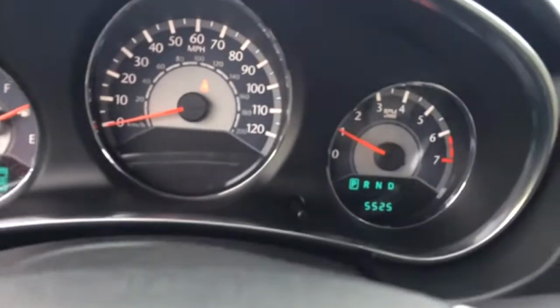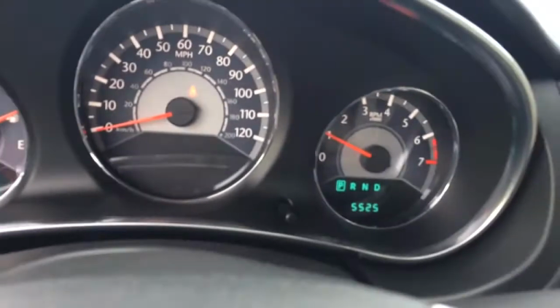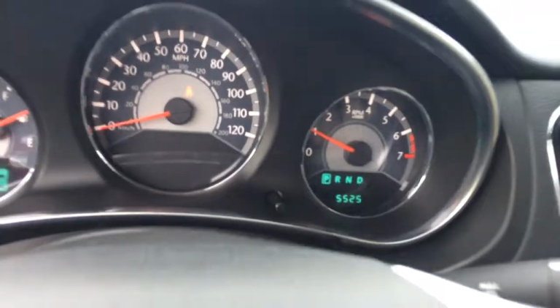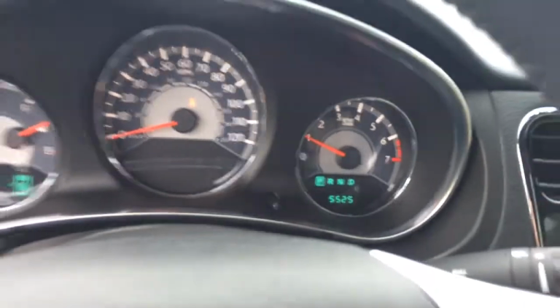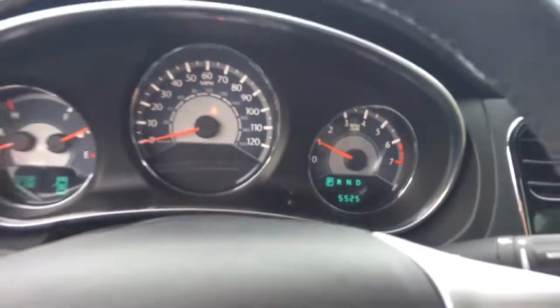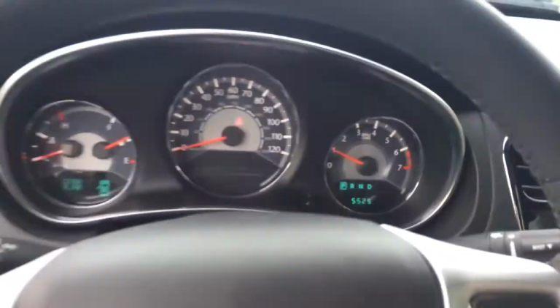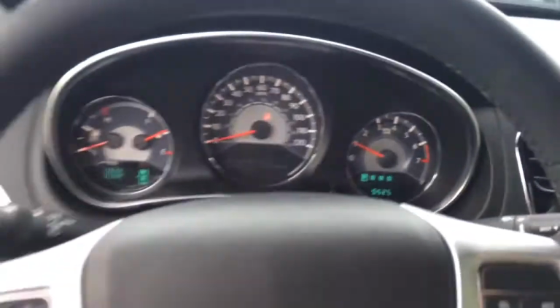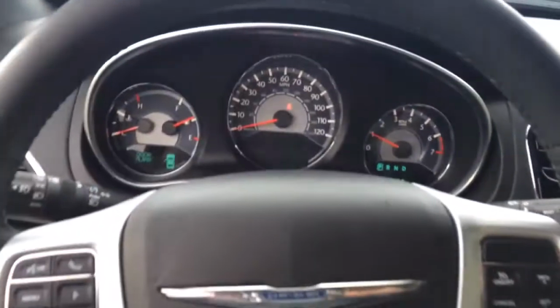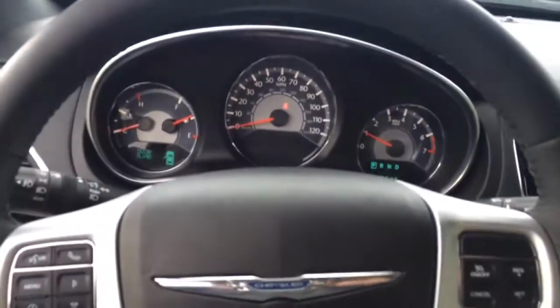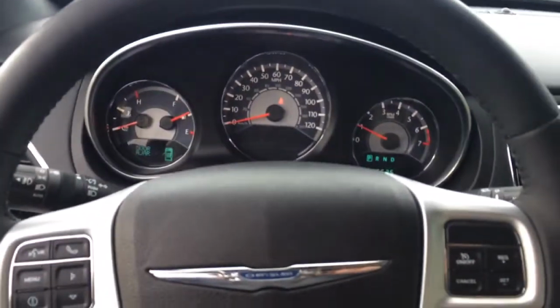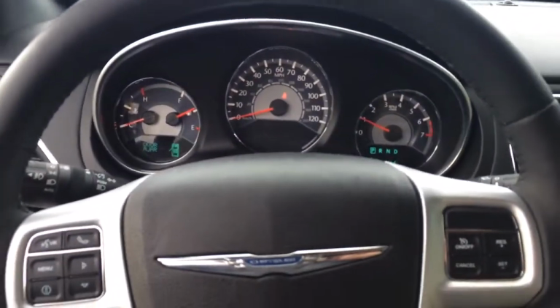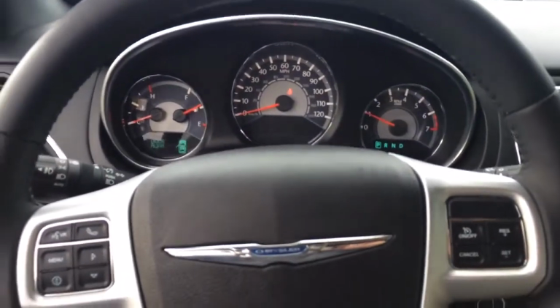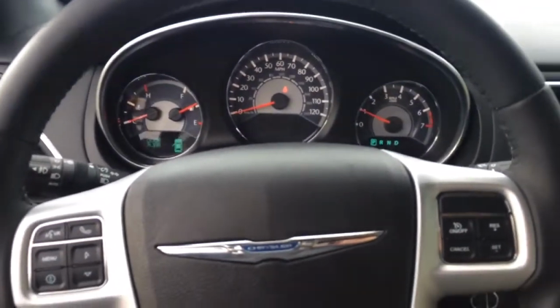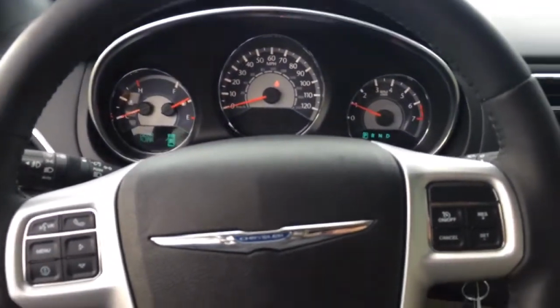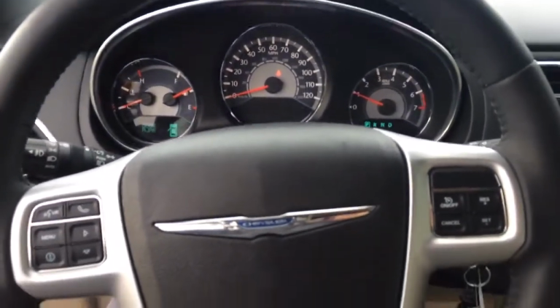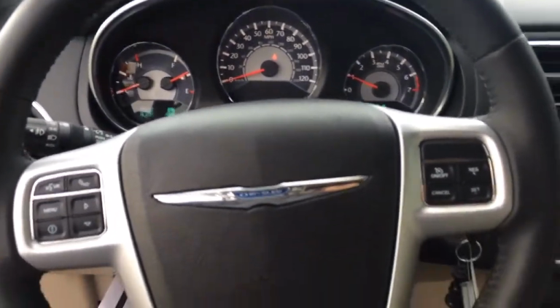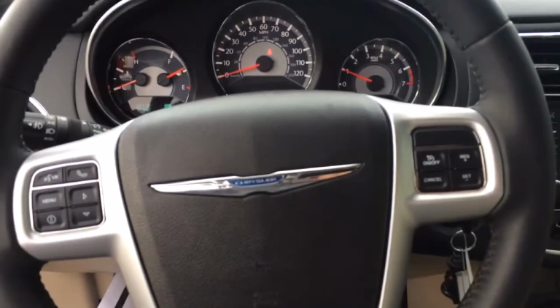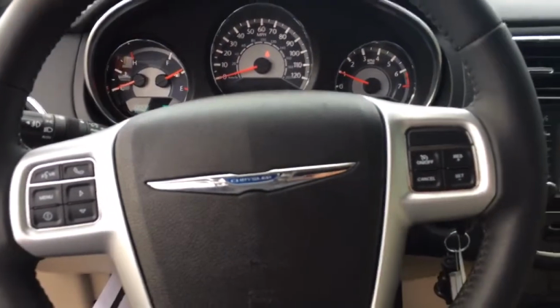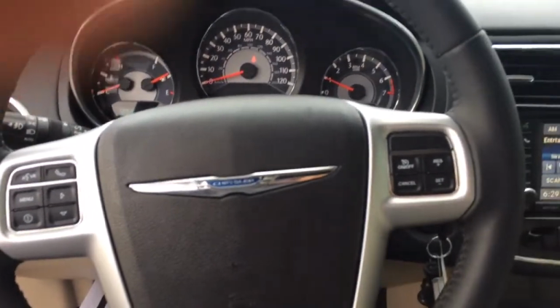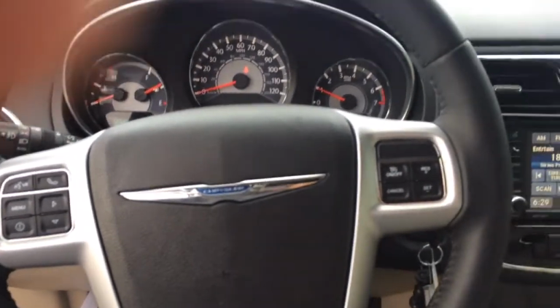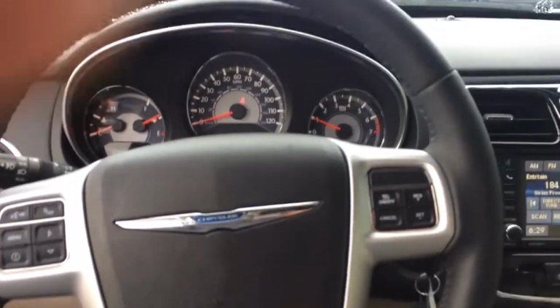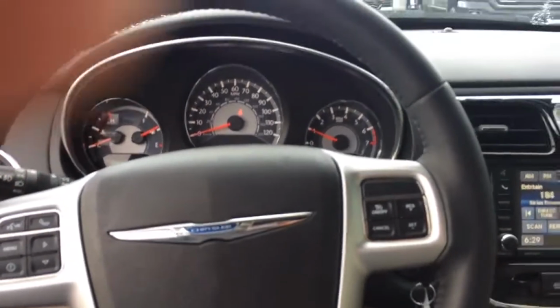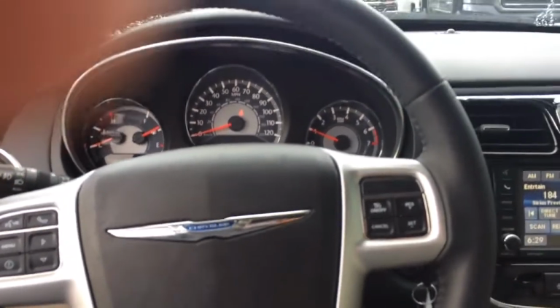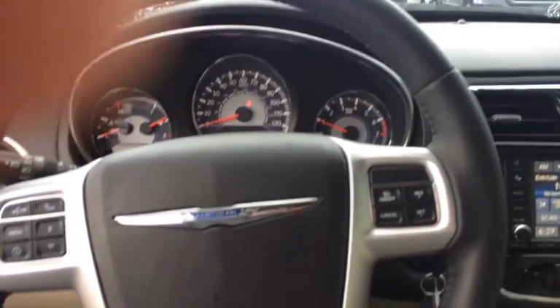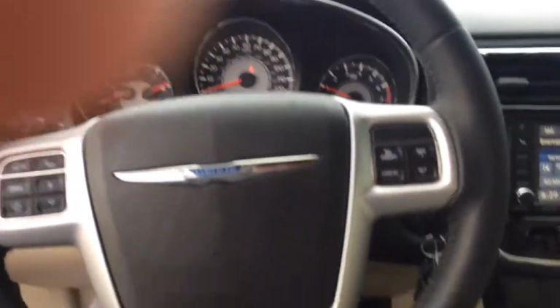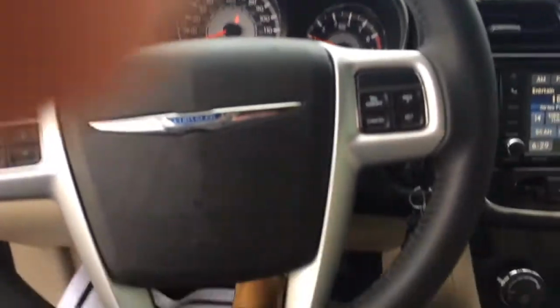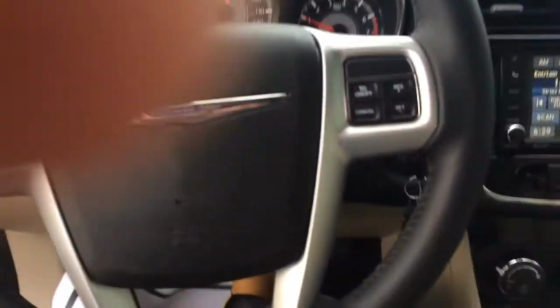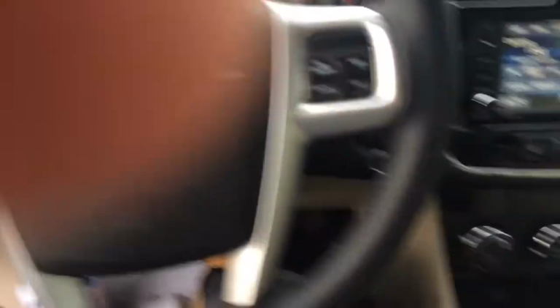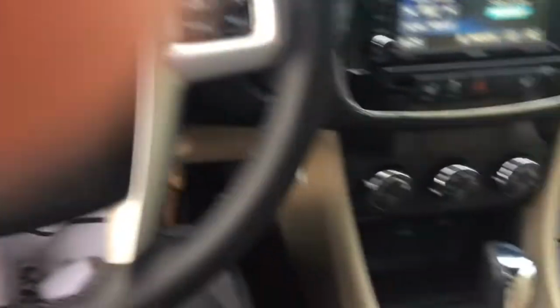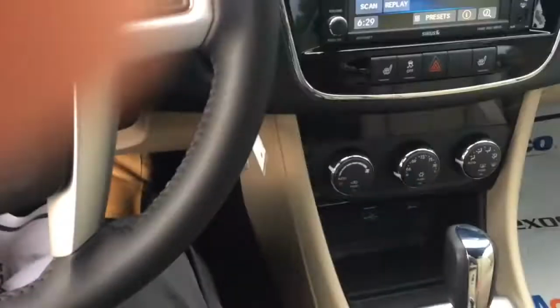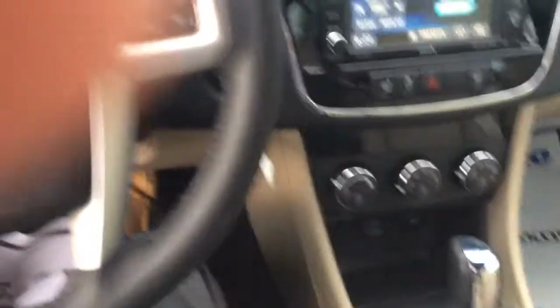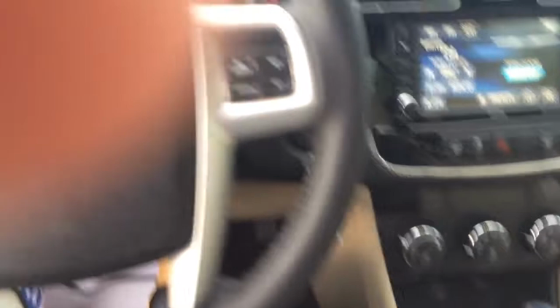5,500 miles — clean as can be. Ready for you to come take it for a test drive.